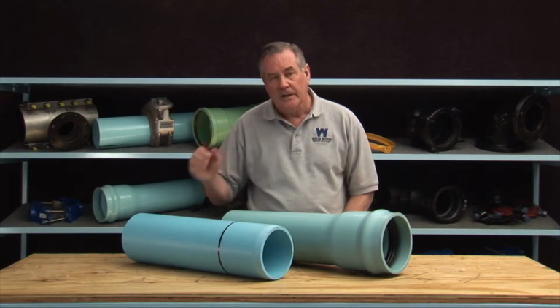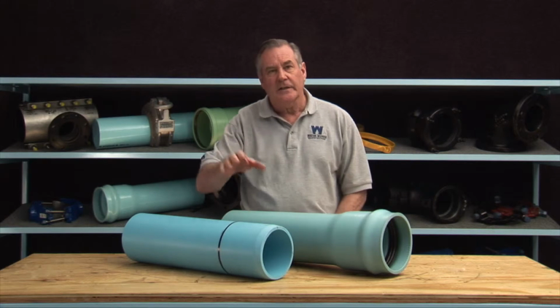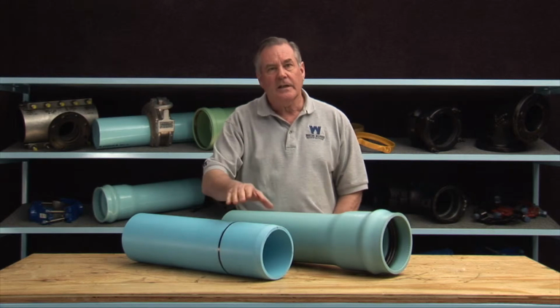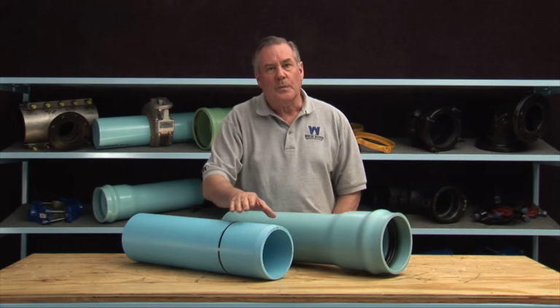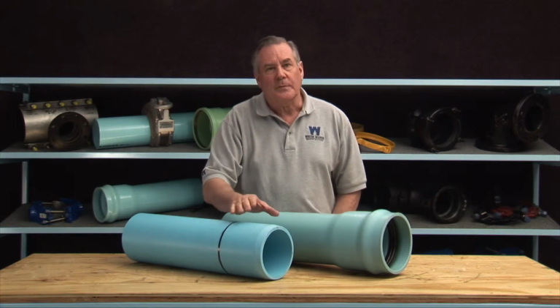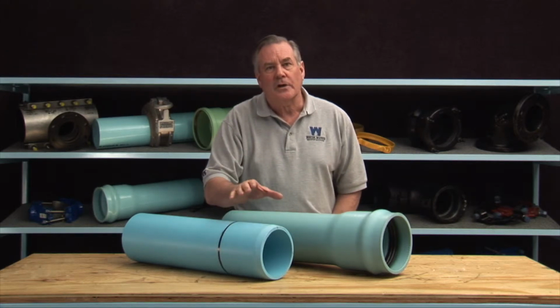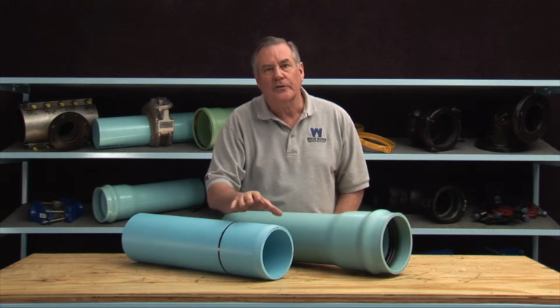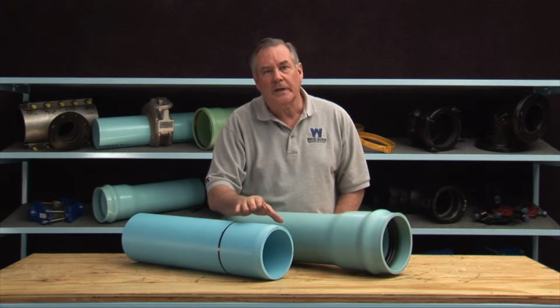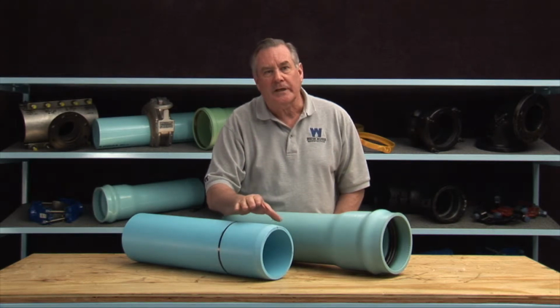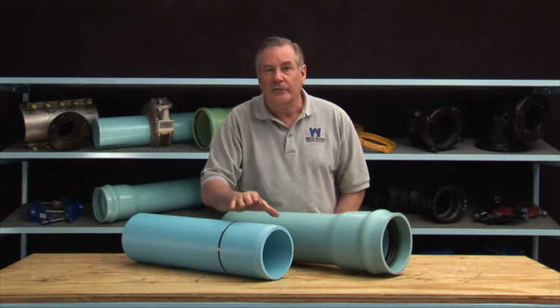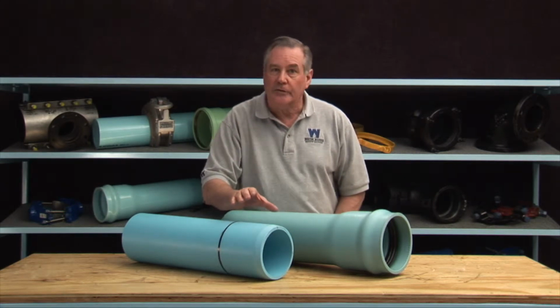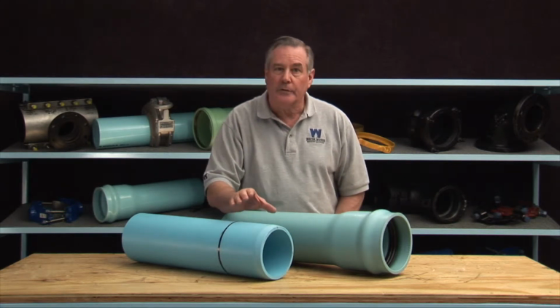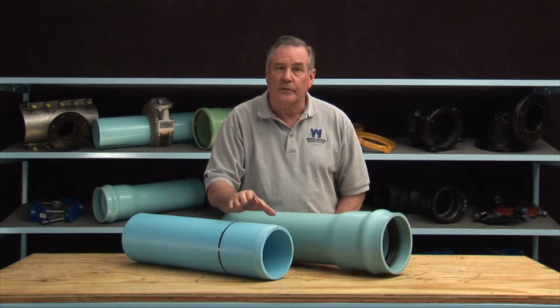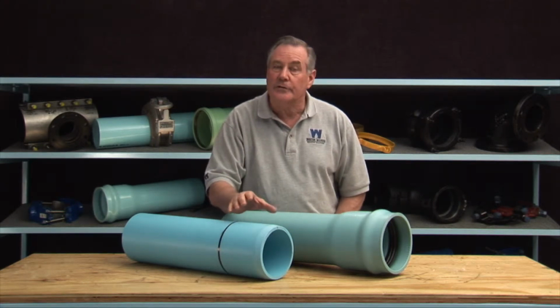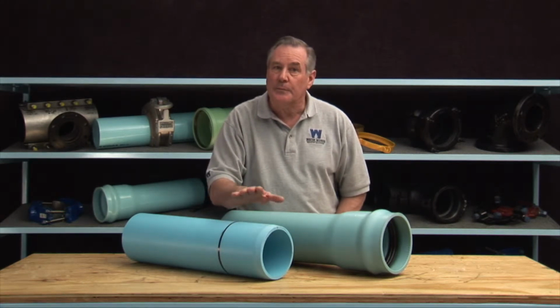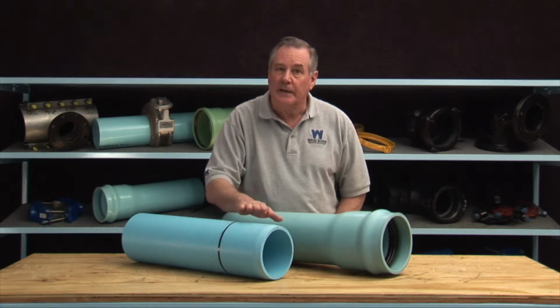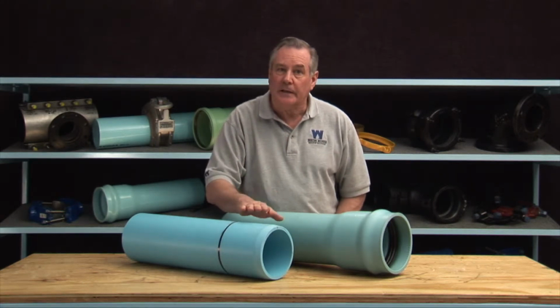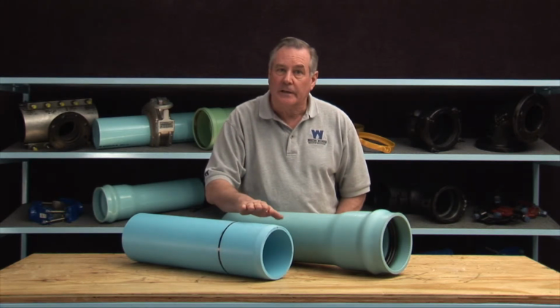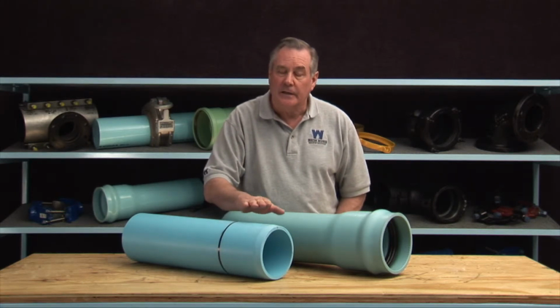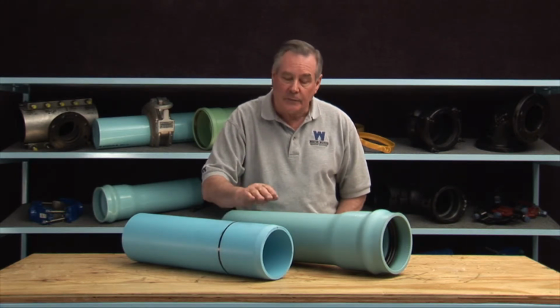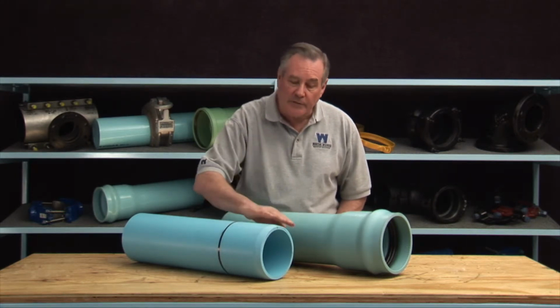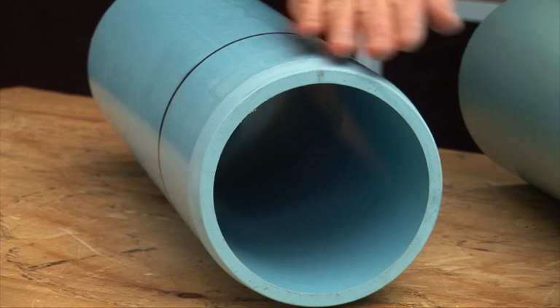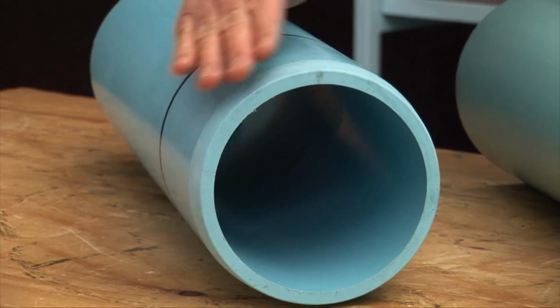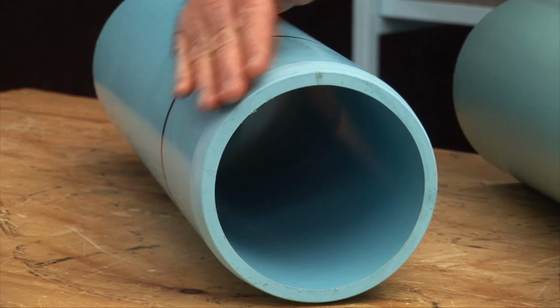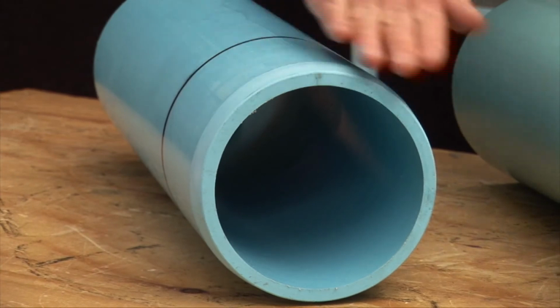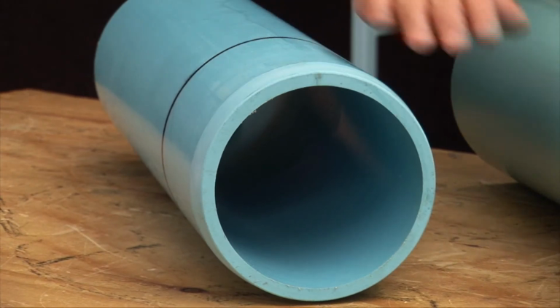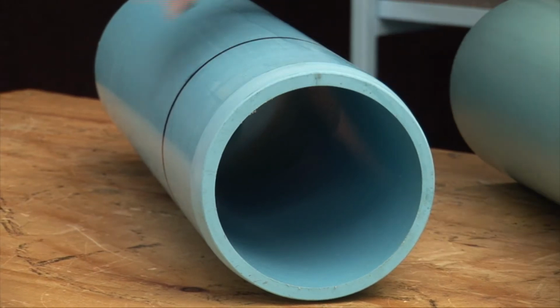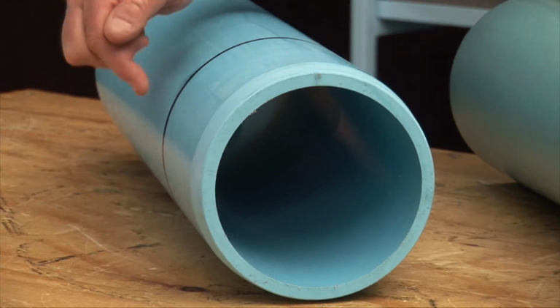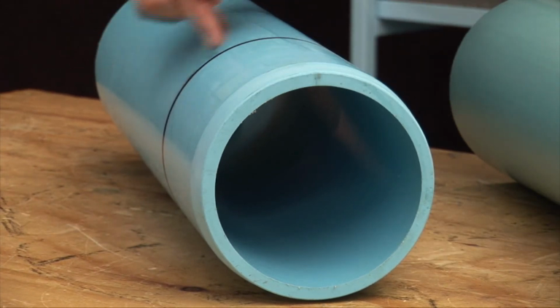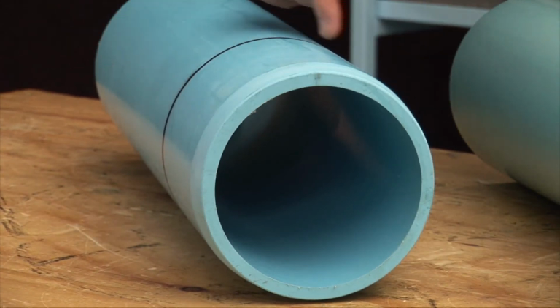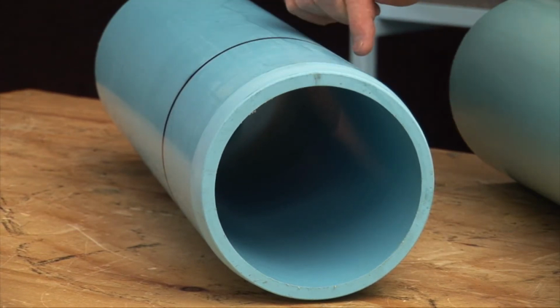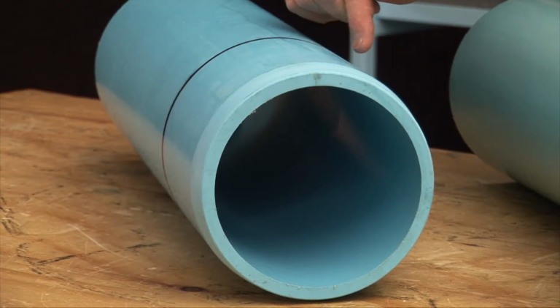The end of the pipe is called a spigot and is also referred to as the plain end. It will have a factory finish bevel and an insertion mark.